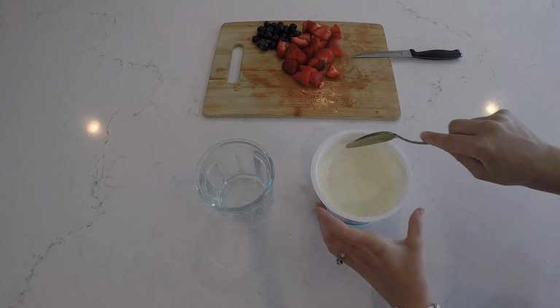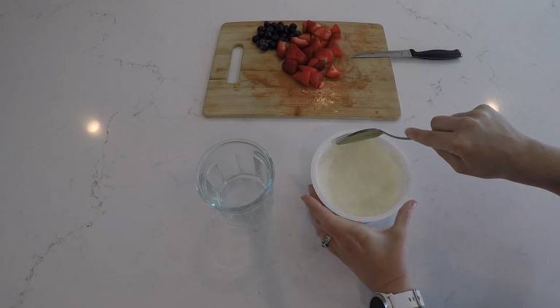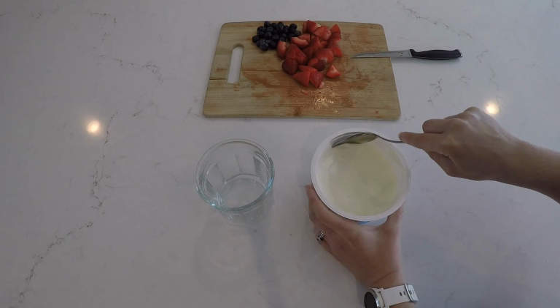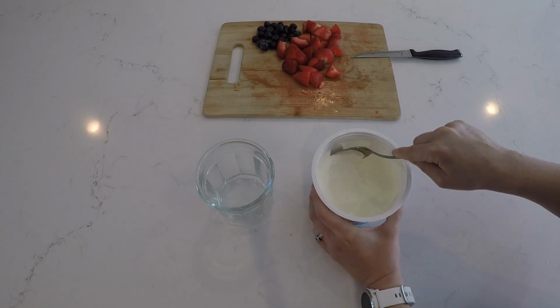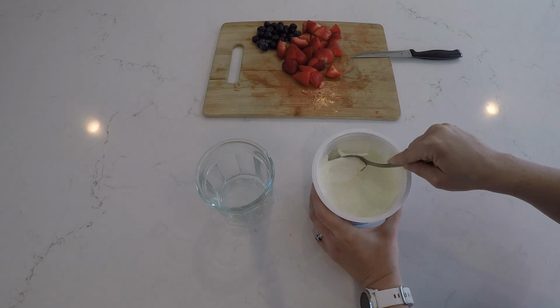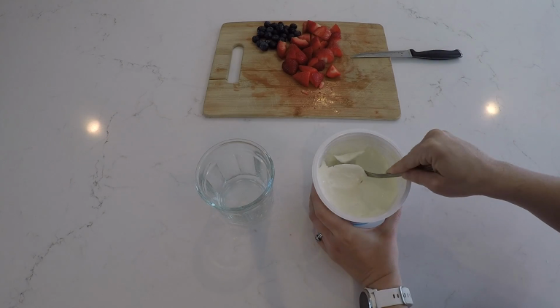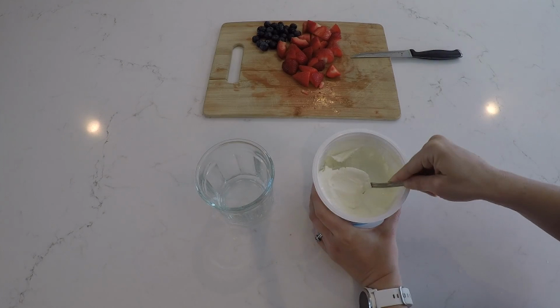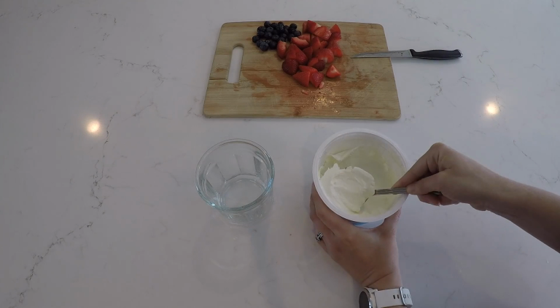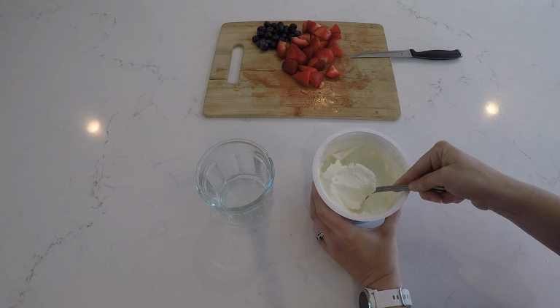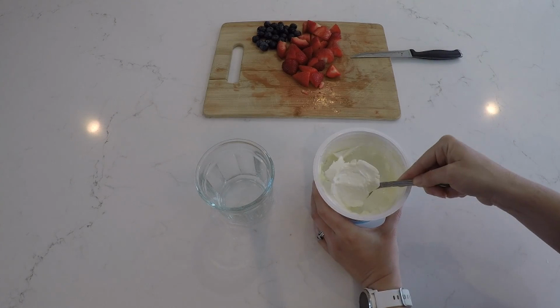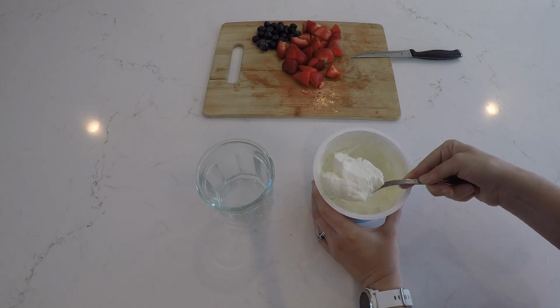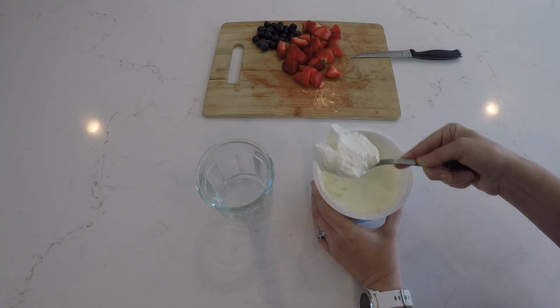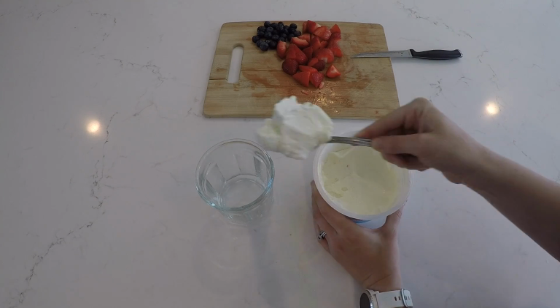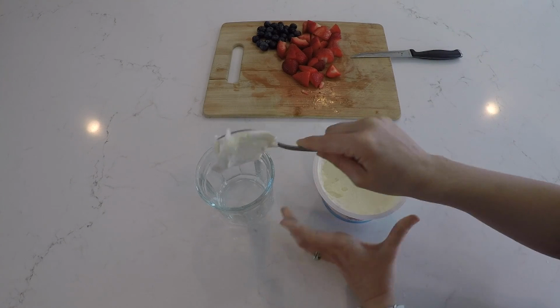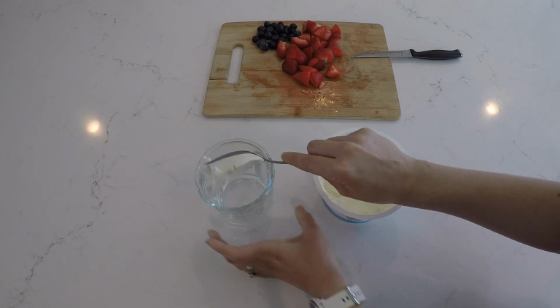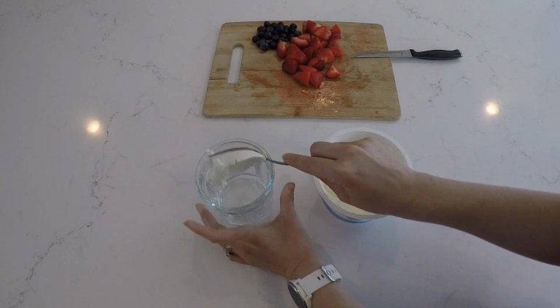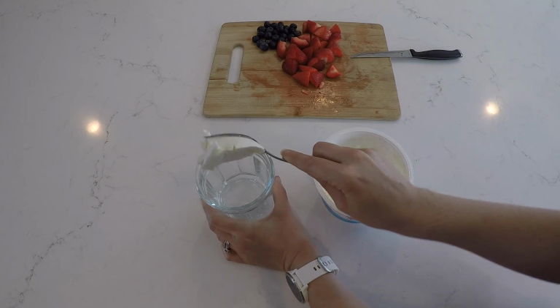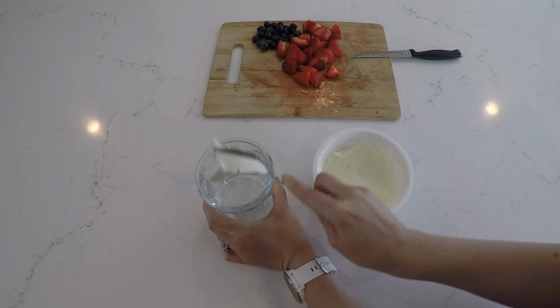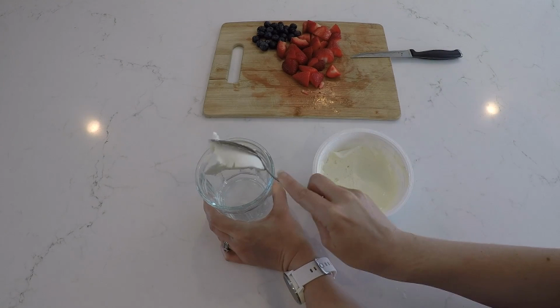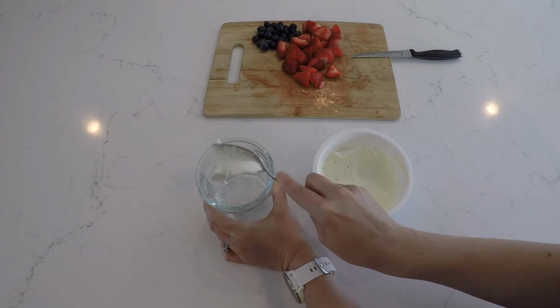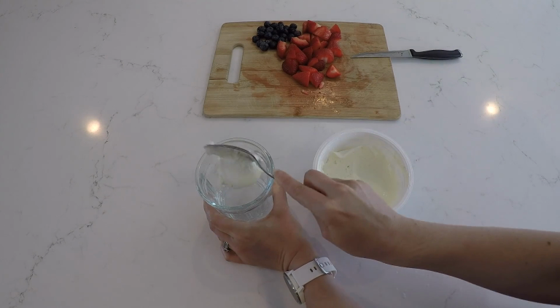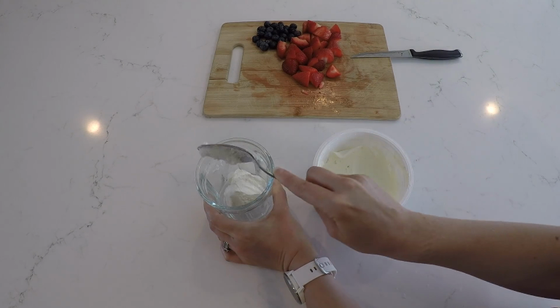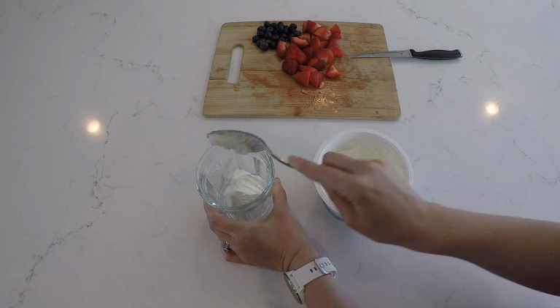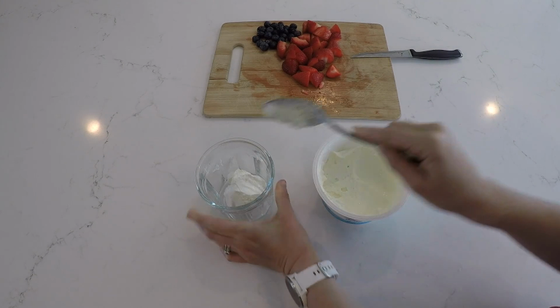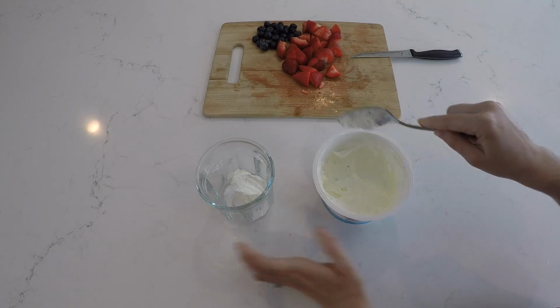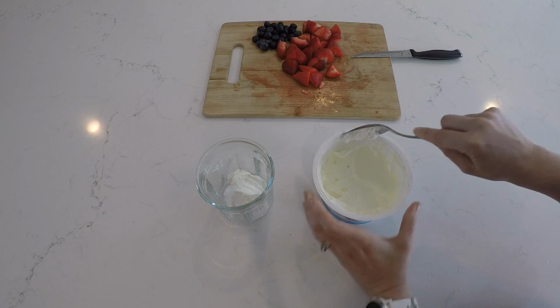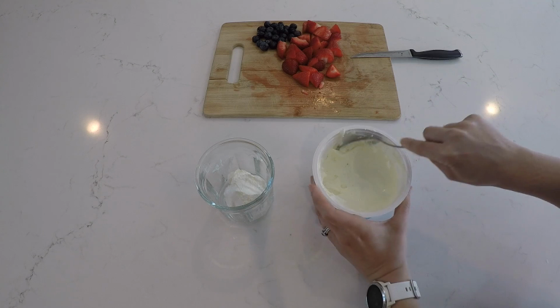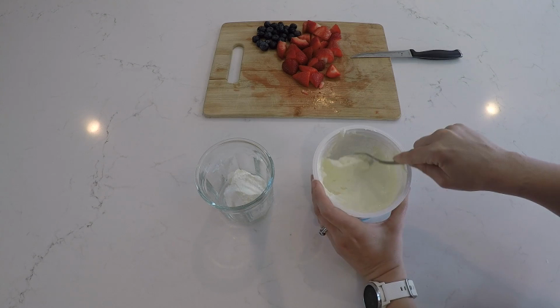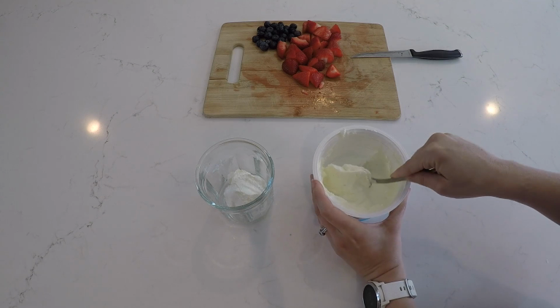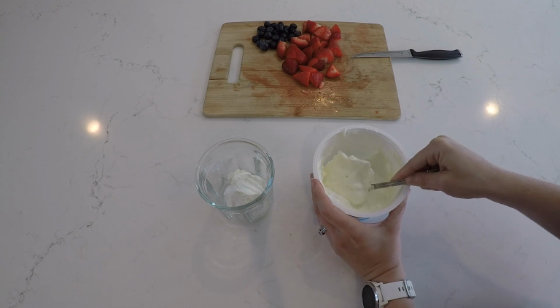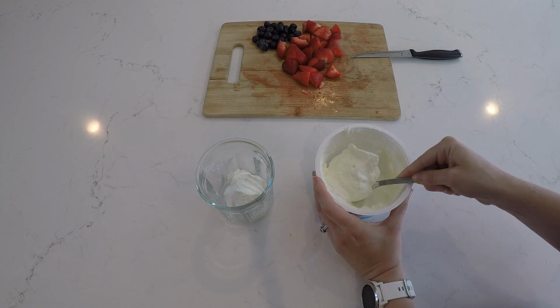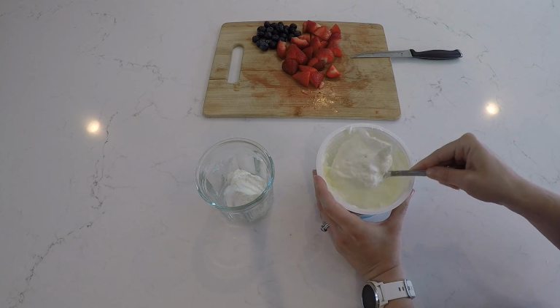Then place two to three tablespoons of yogurt into the glass.